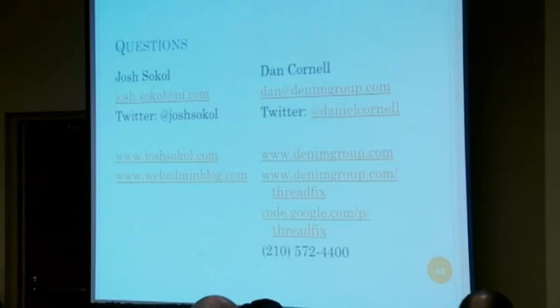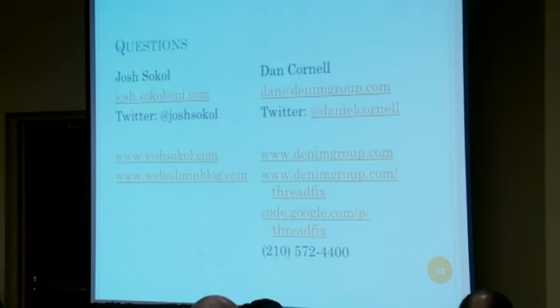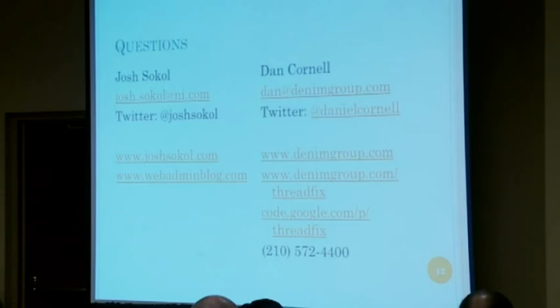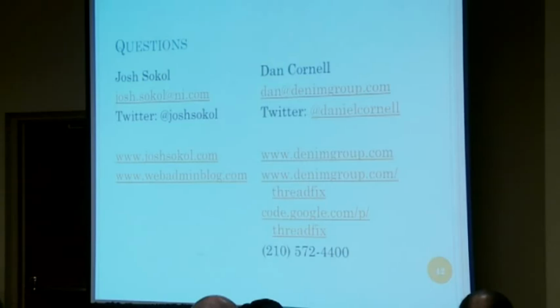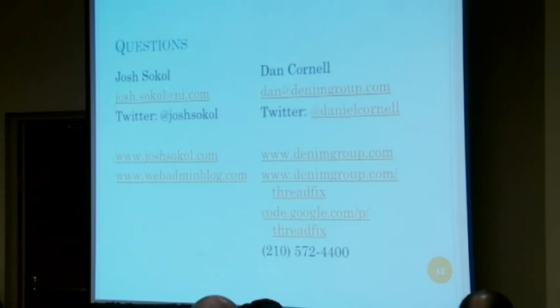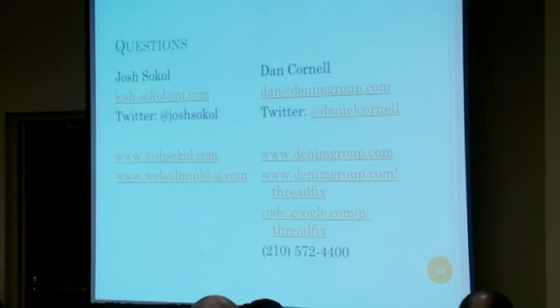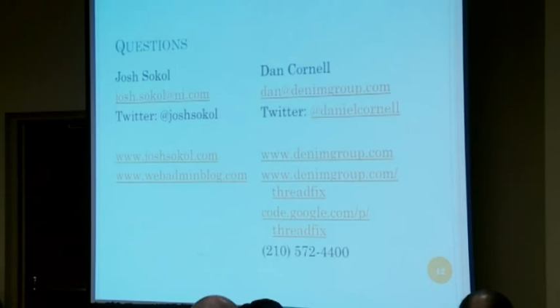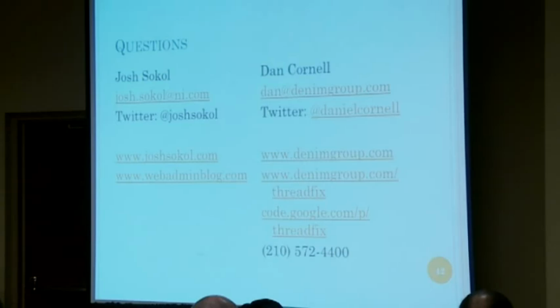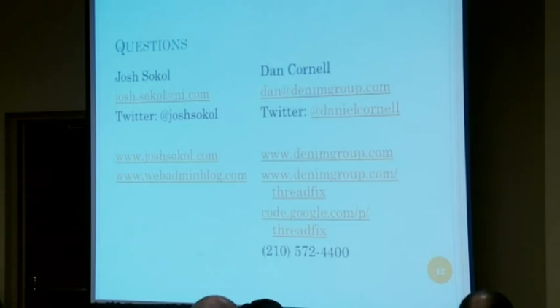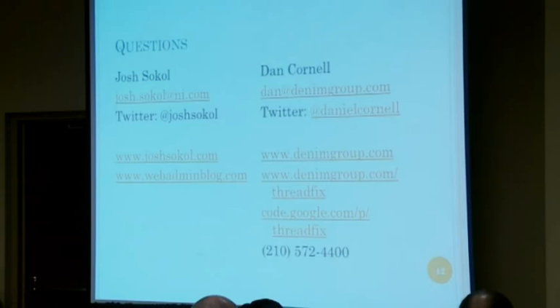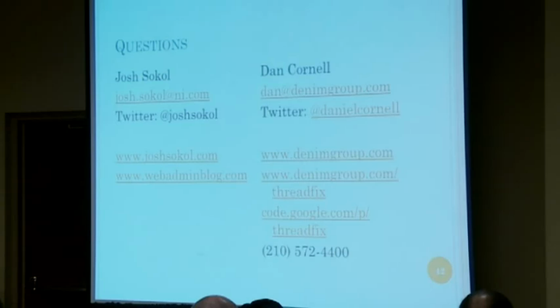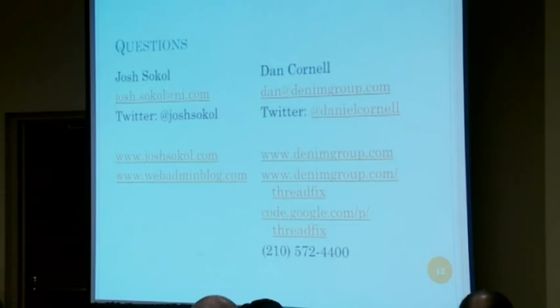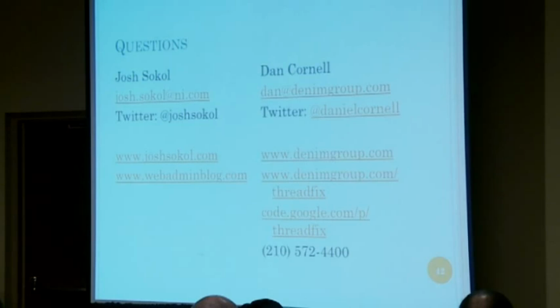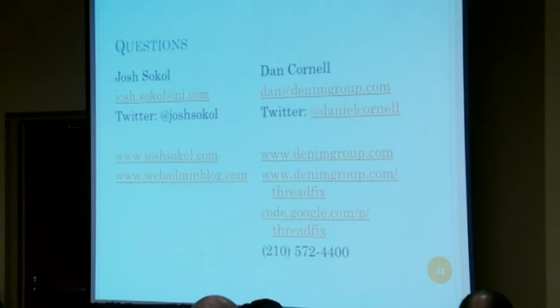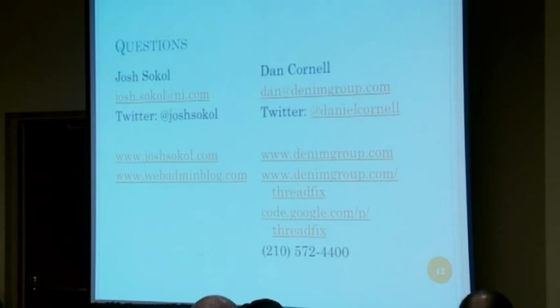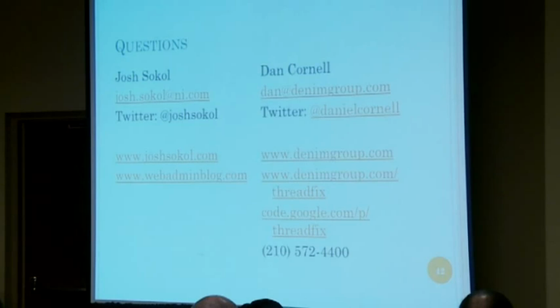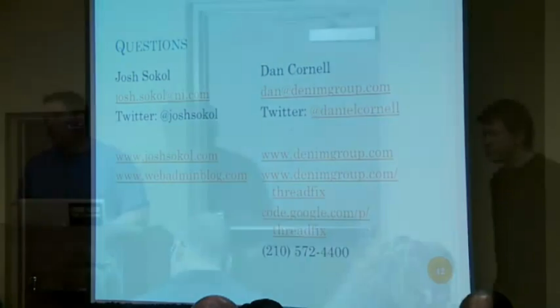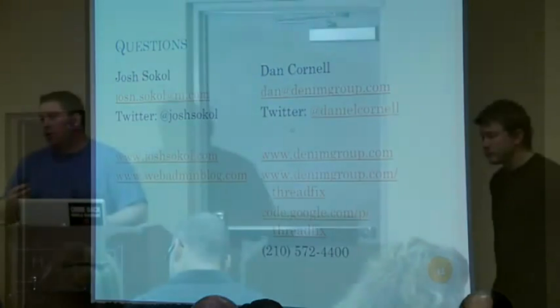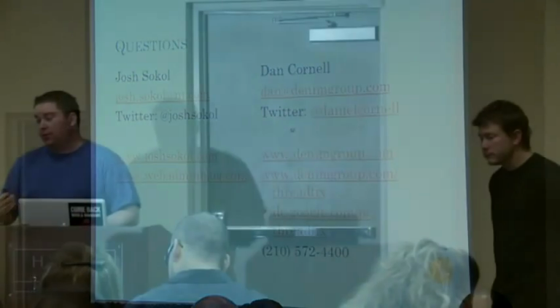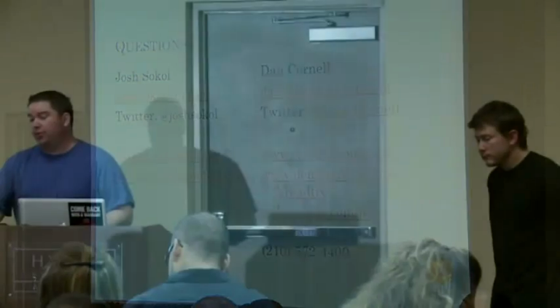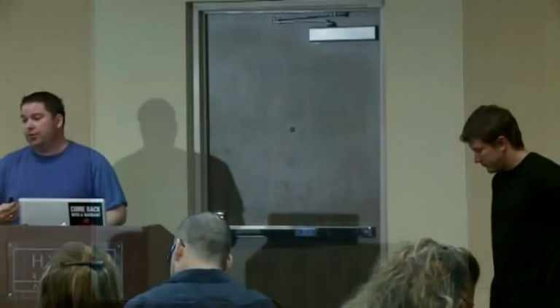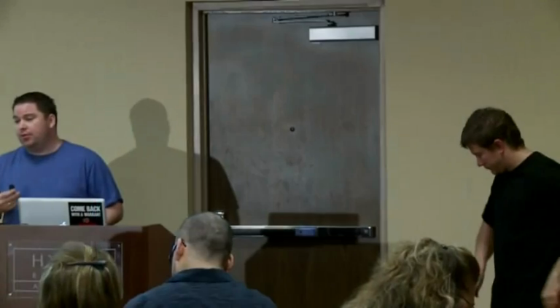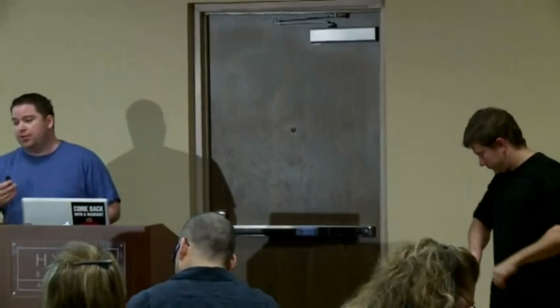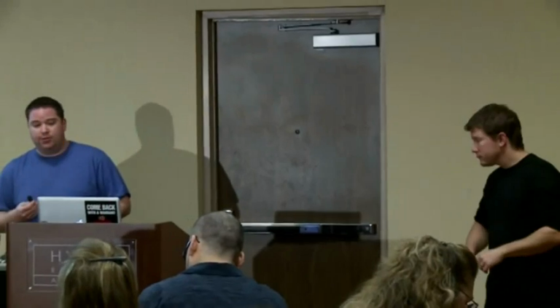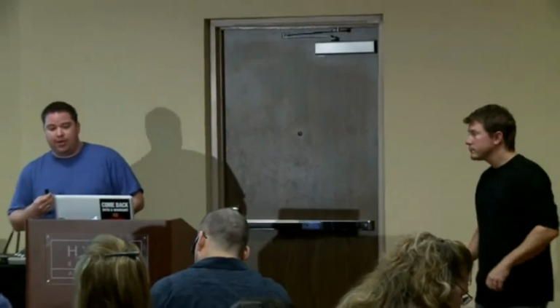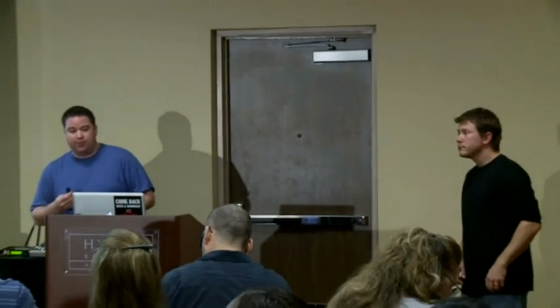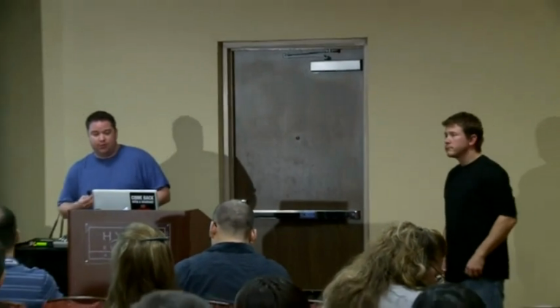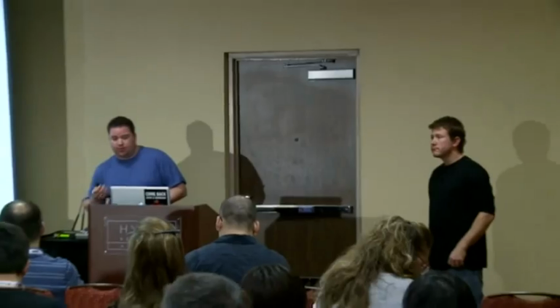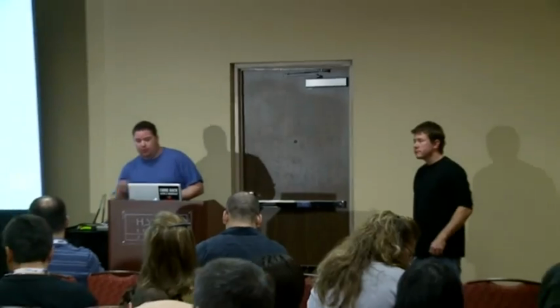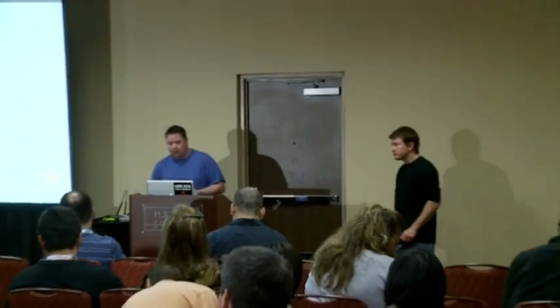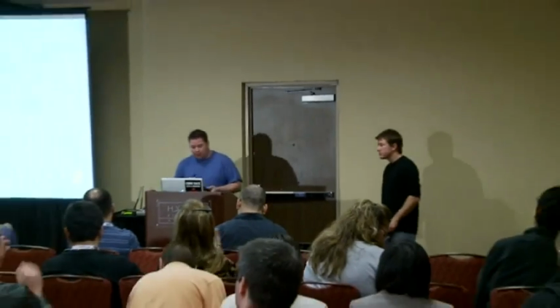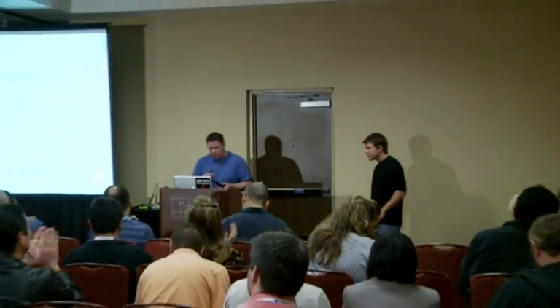I think we're out of time, but please, if you have questions, feel free to talk to us afterwards. Thank you.